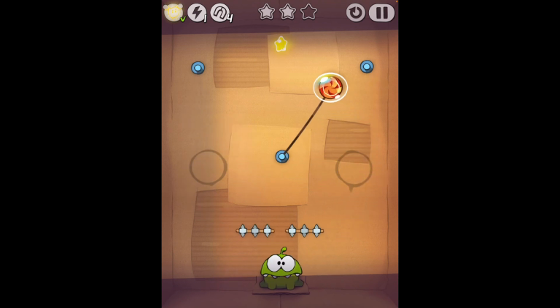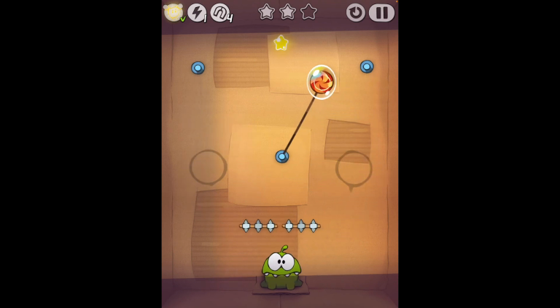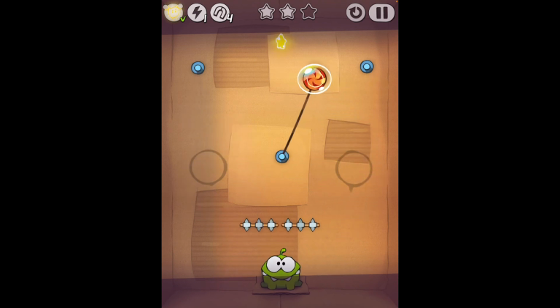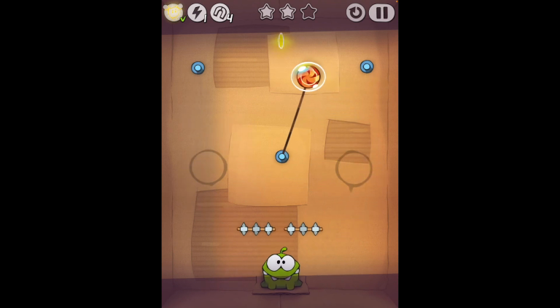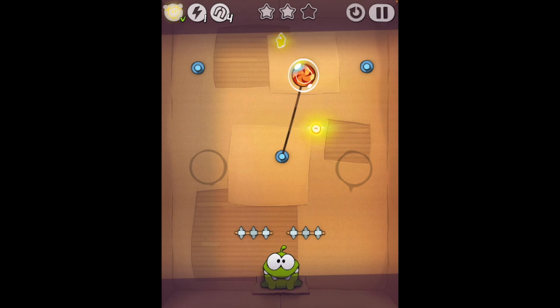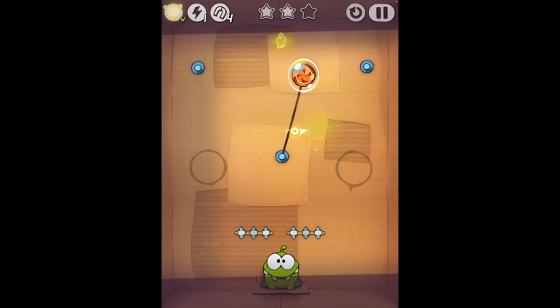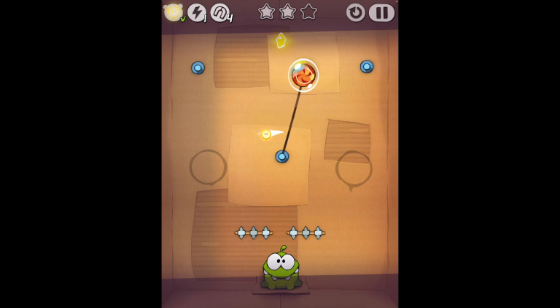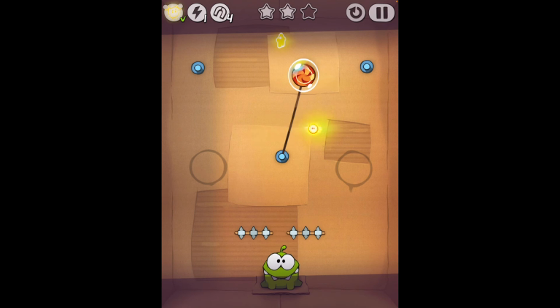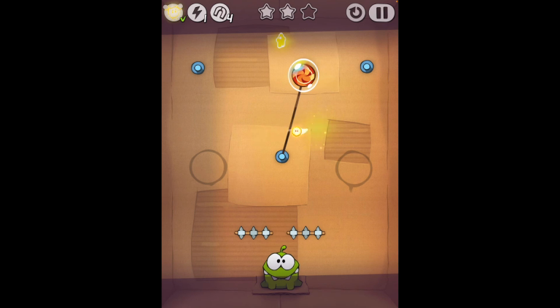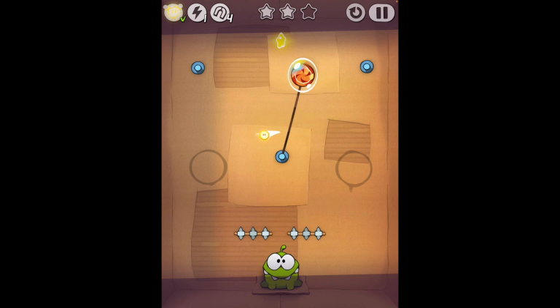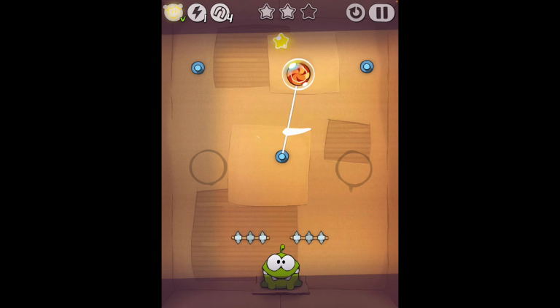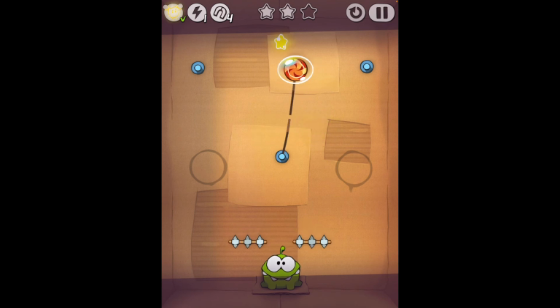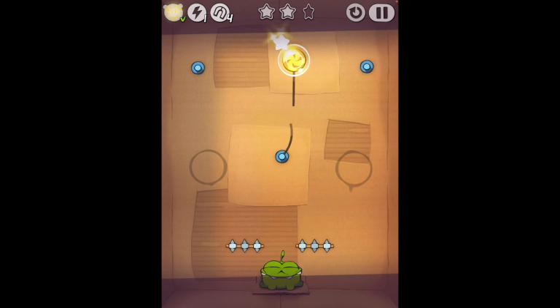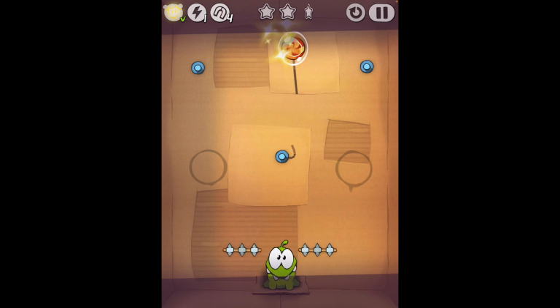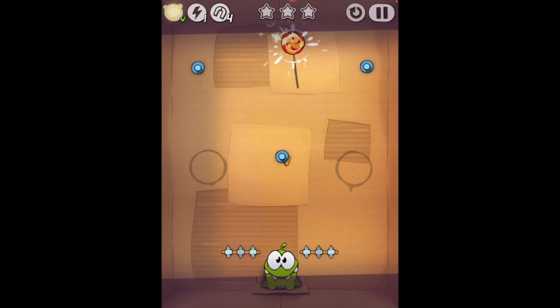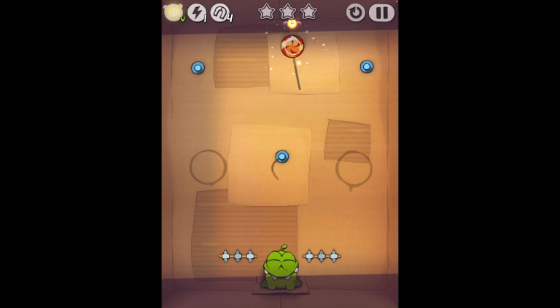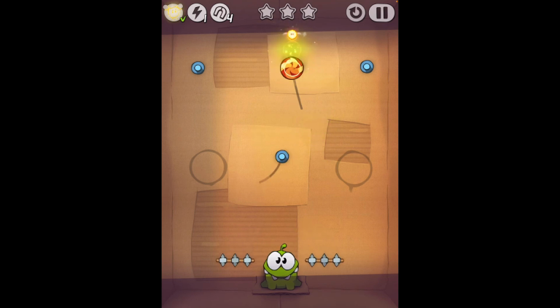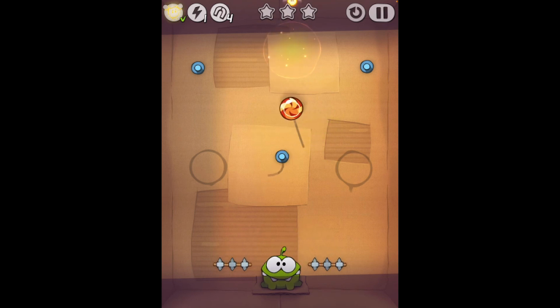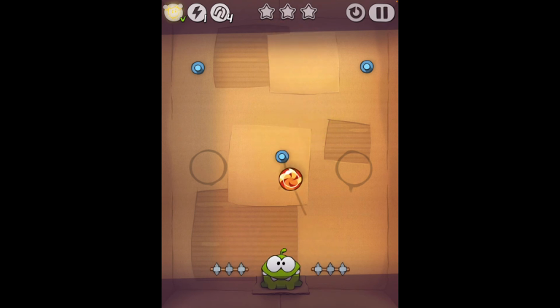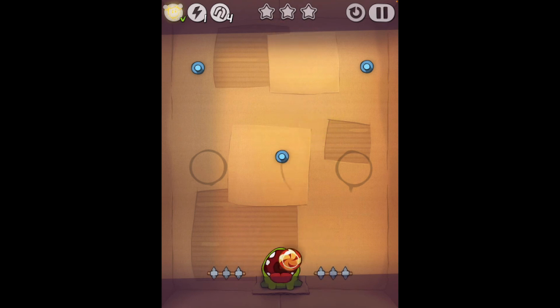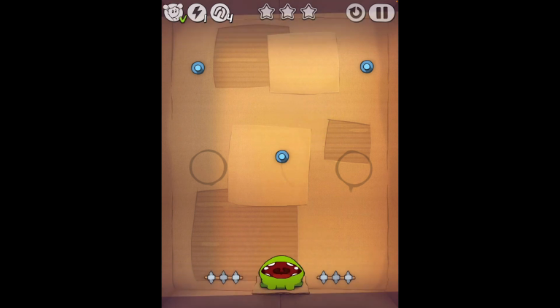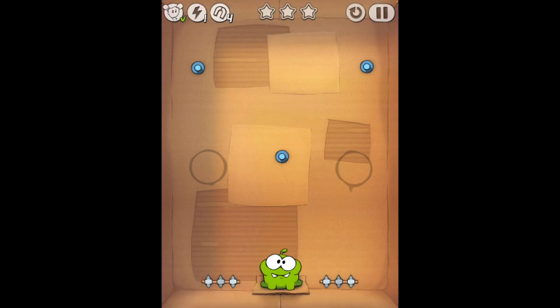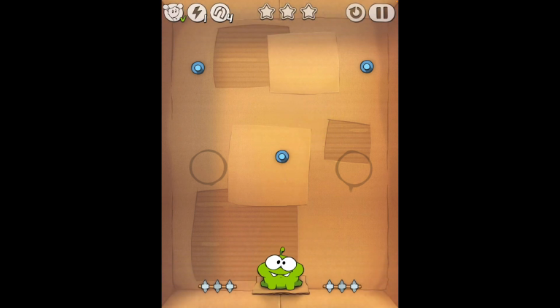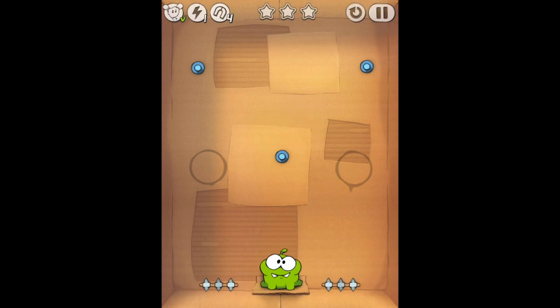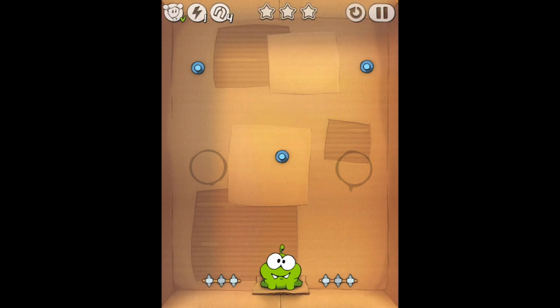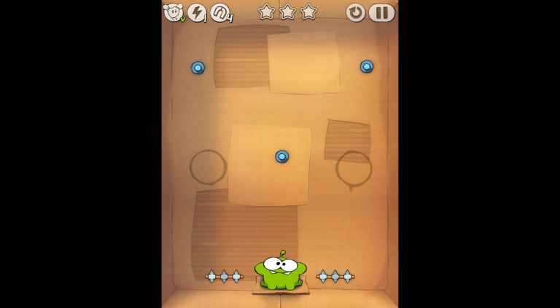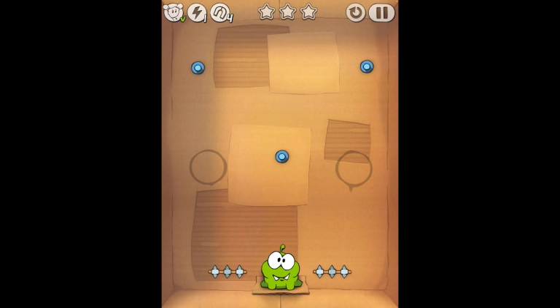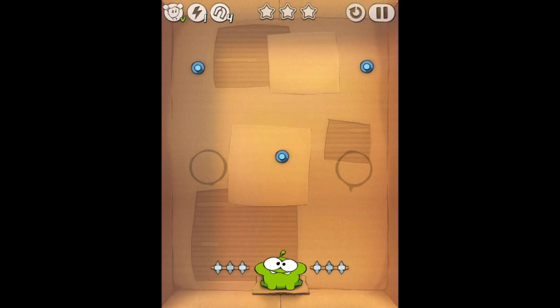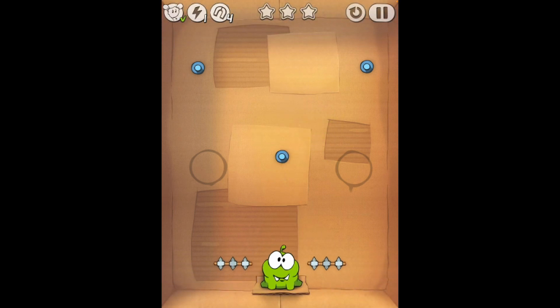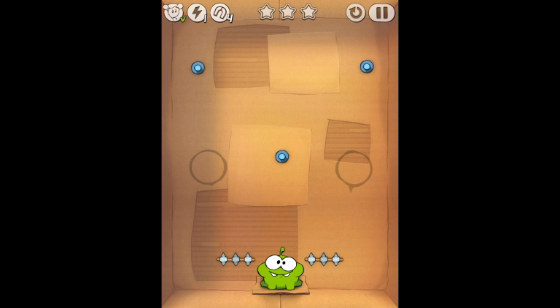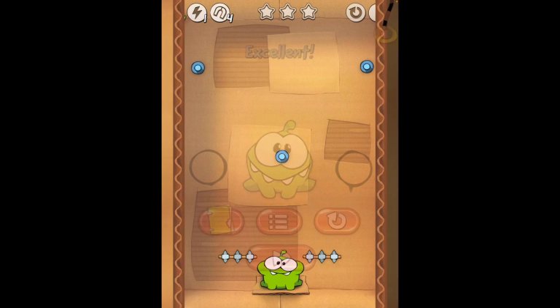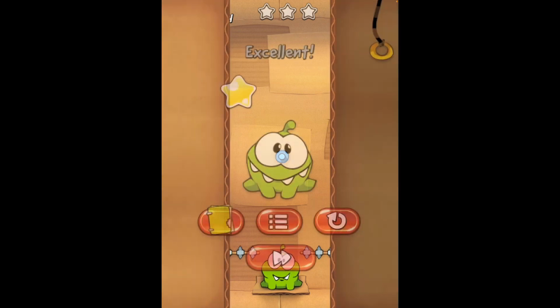When you use a hint on a level, you can use it as much as you want — it's free after you use it on one level.